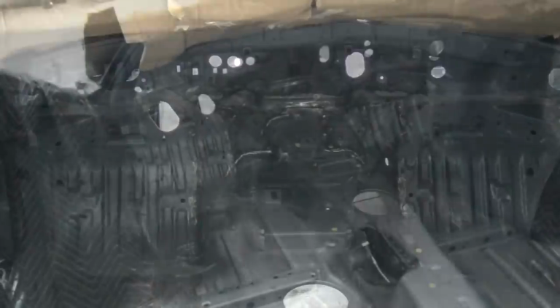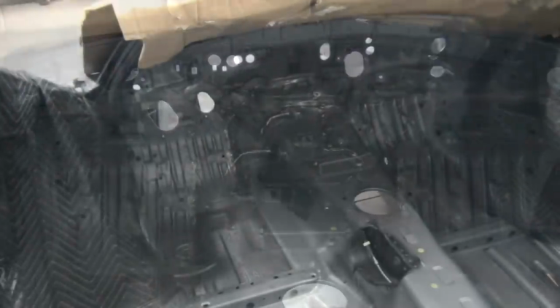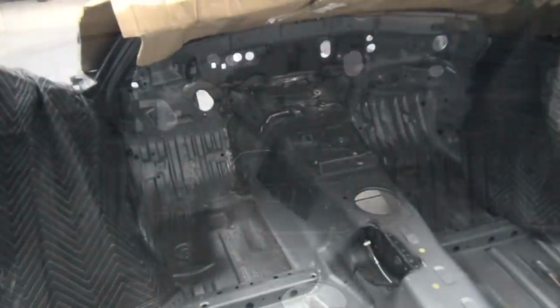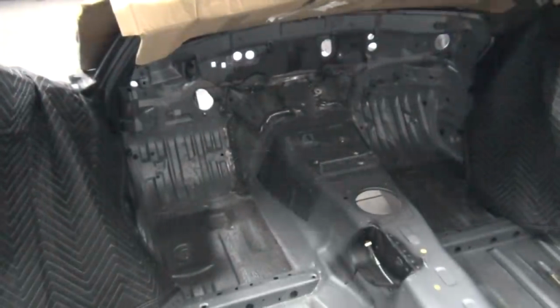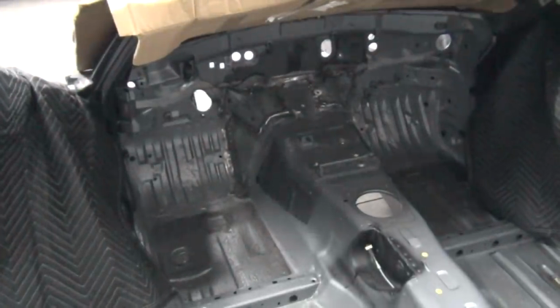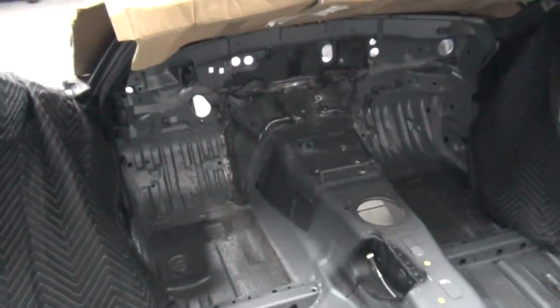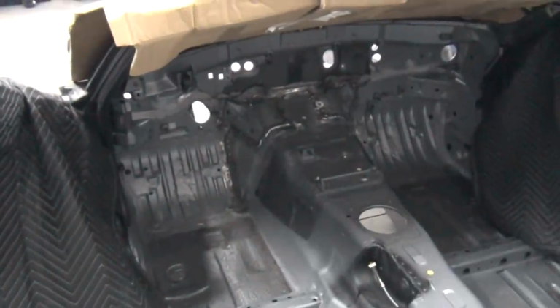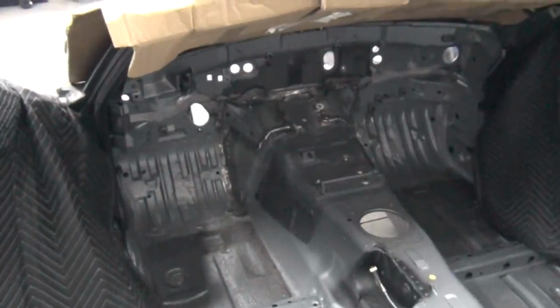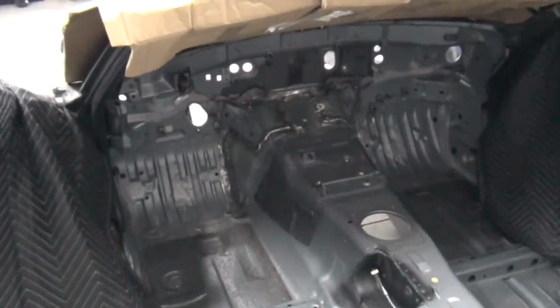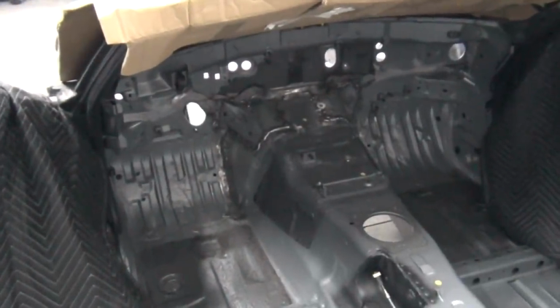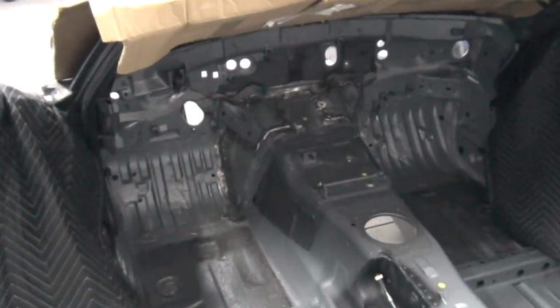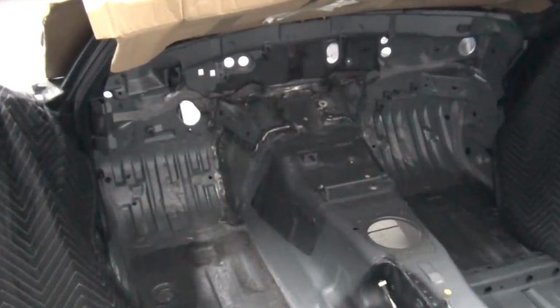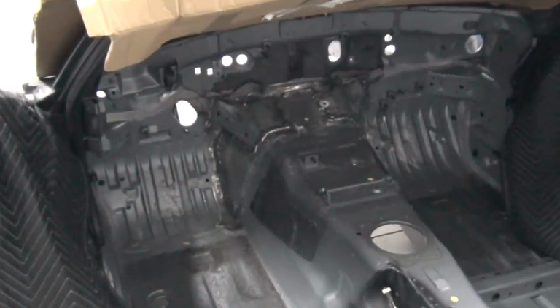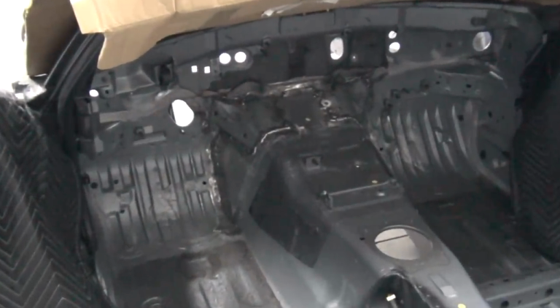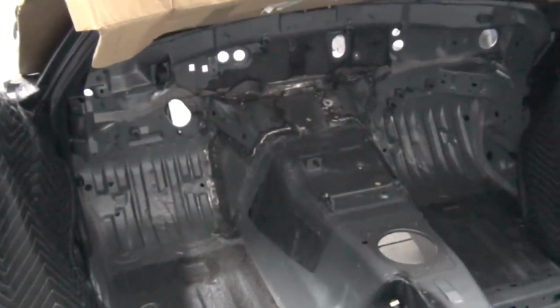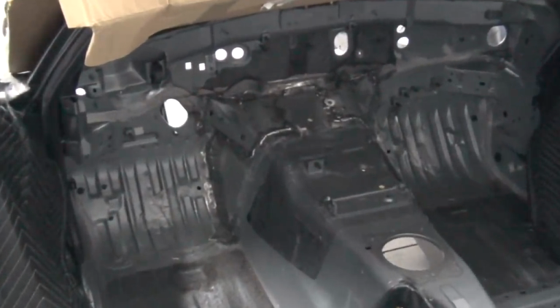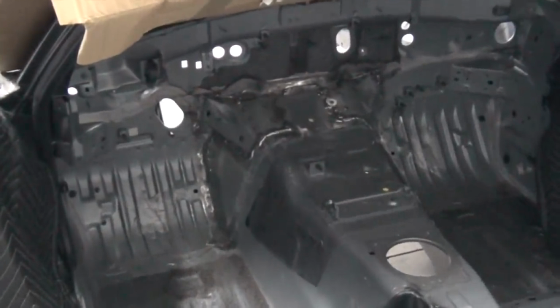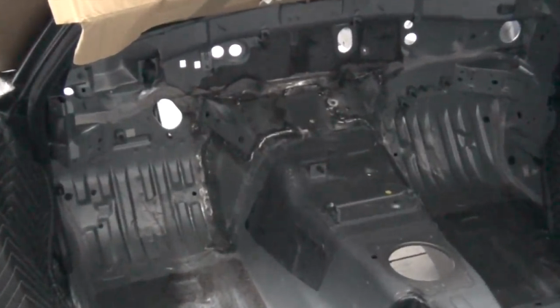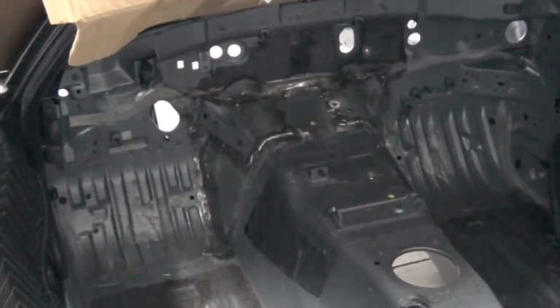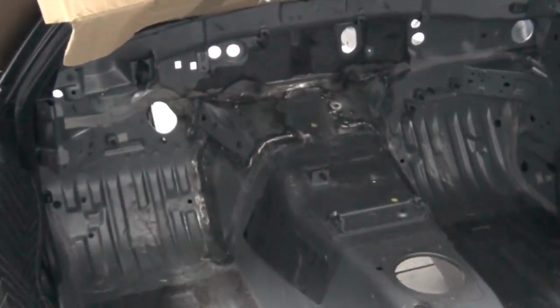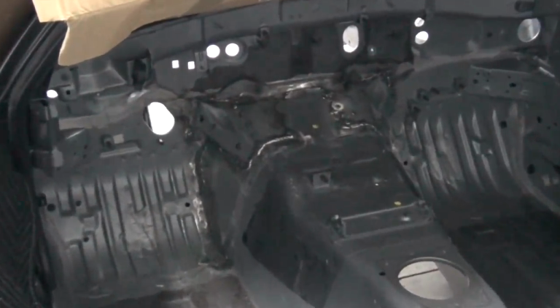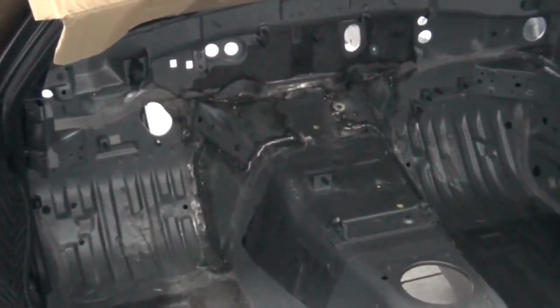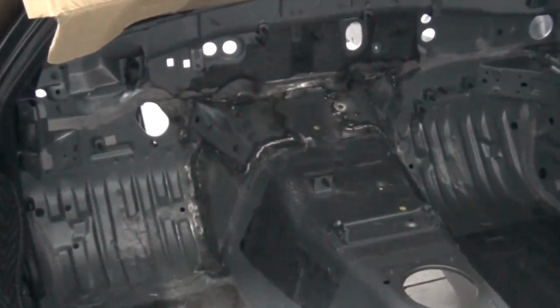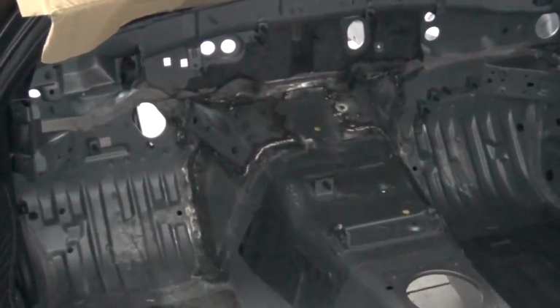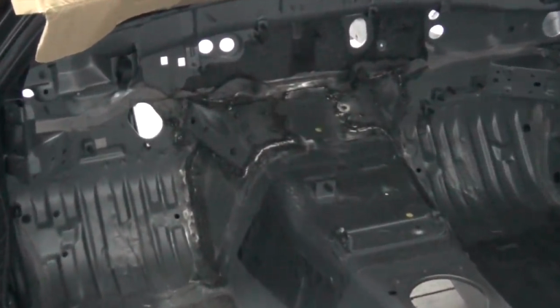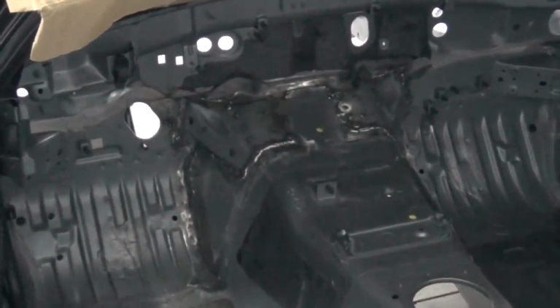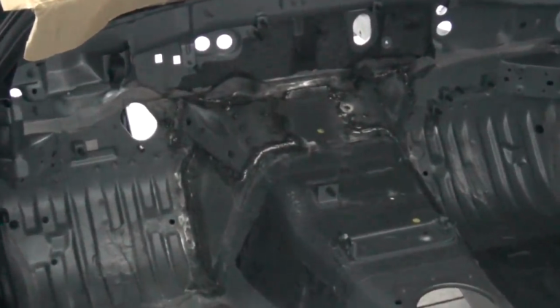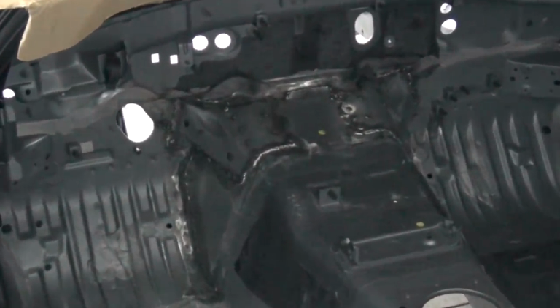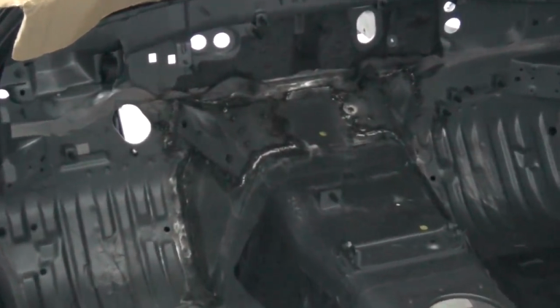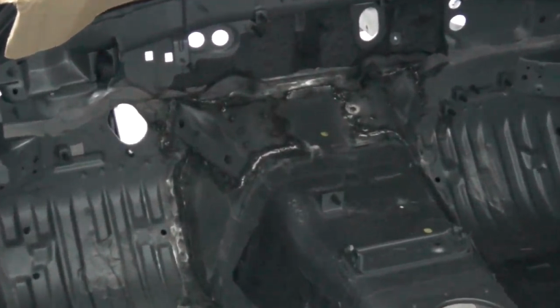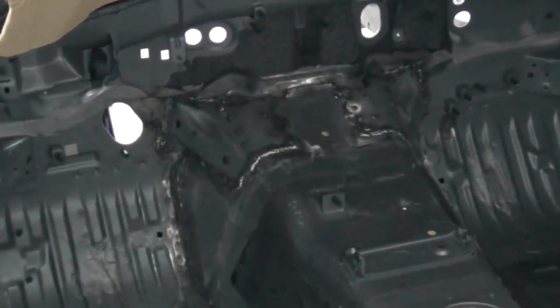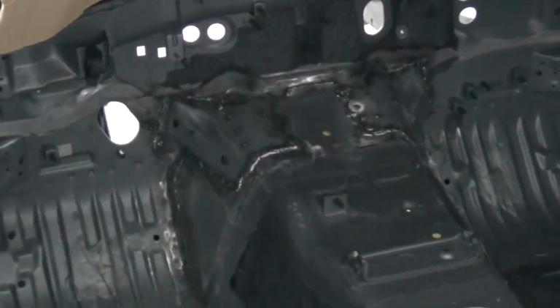Look, I love welding as much as the next guy, but I'm glad I can give the old Lincoln a well-deserved rest.